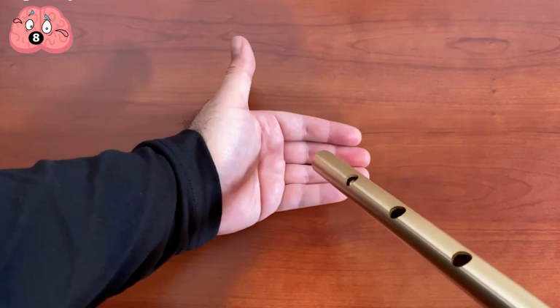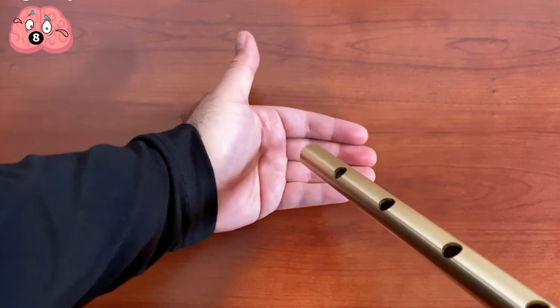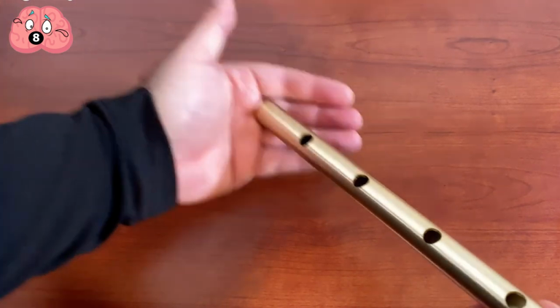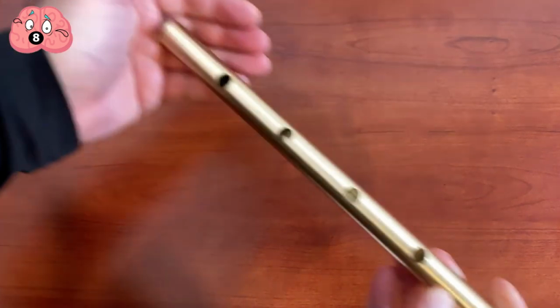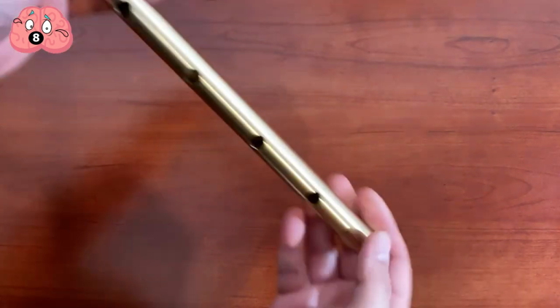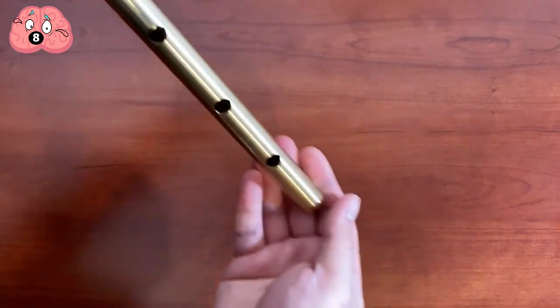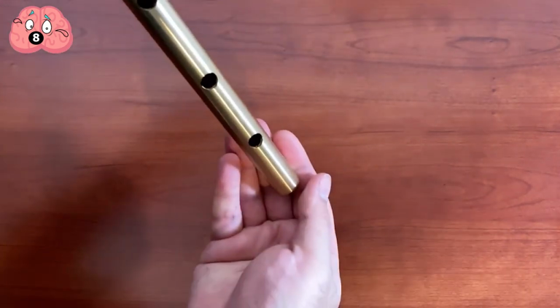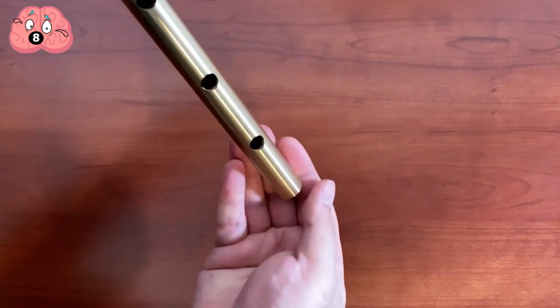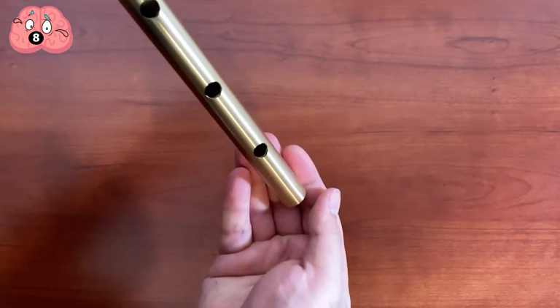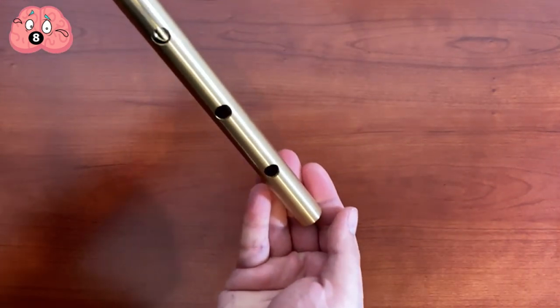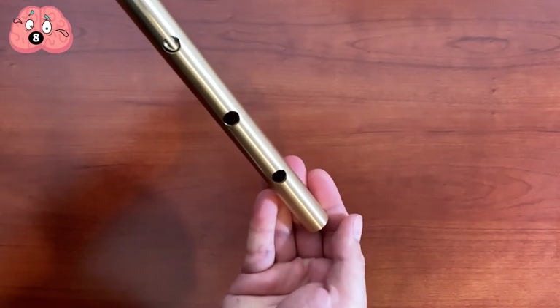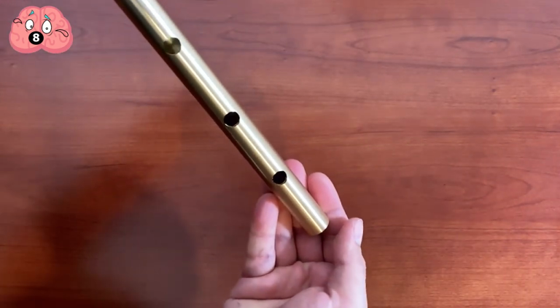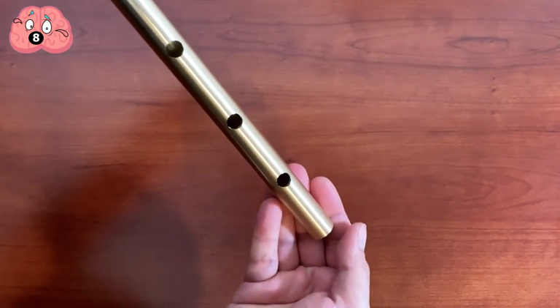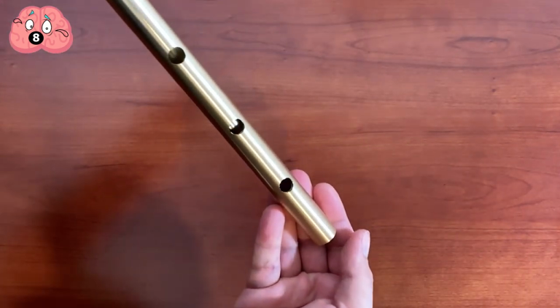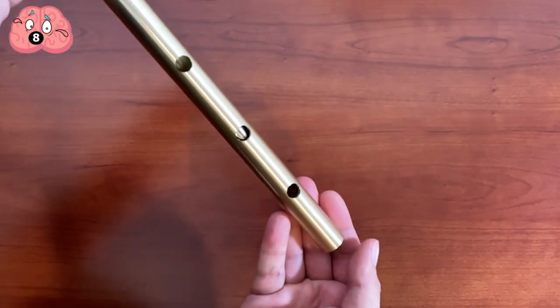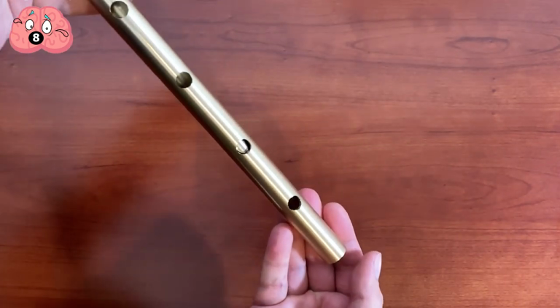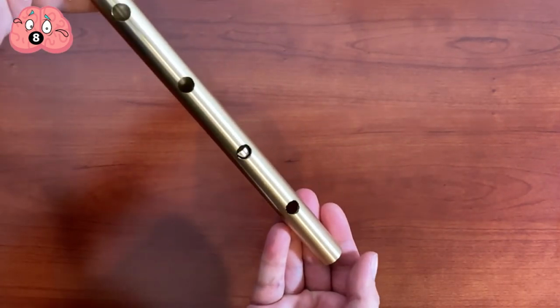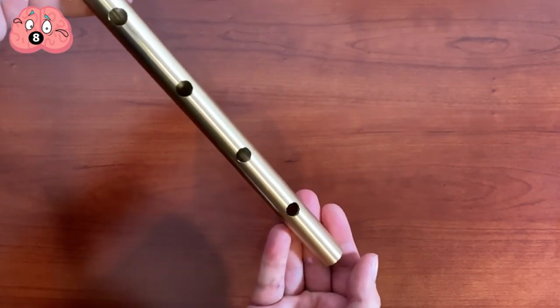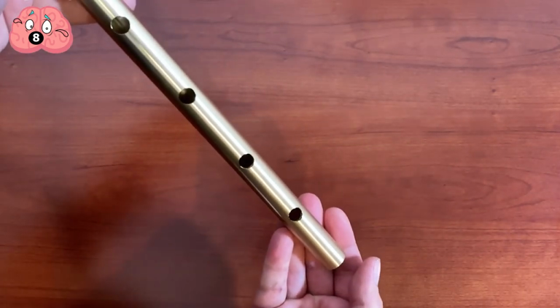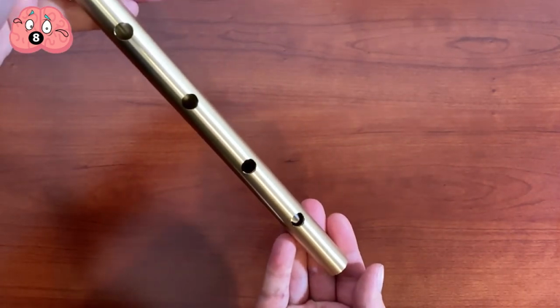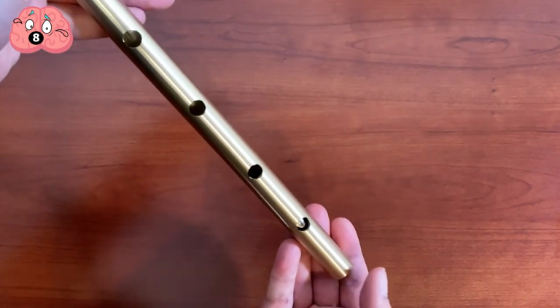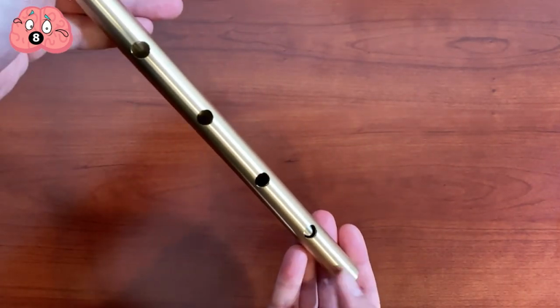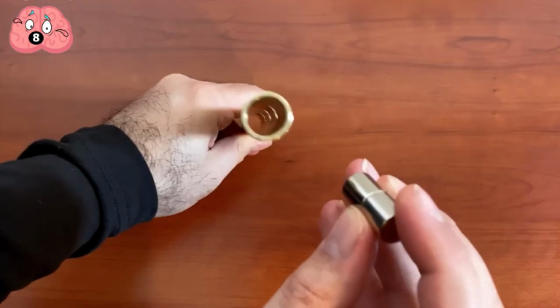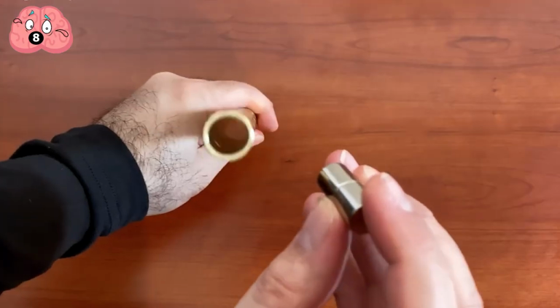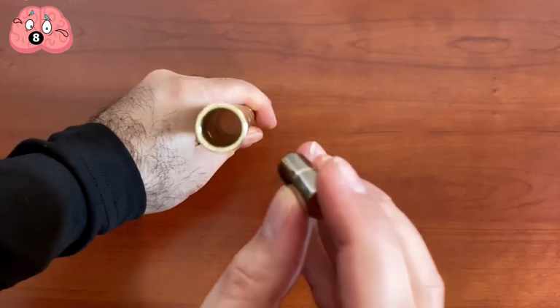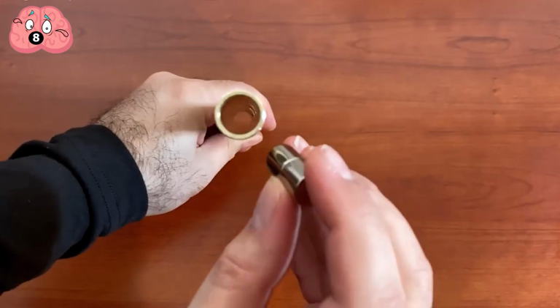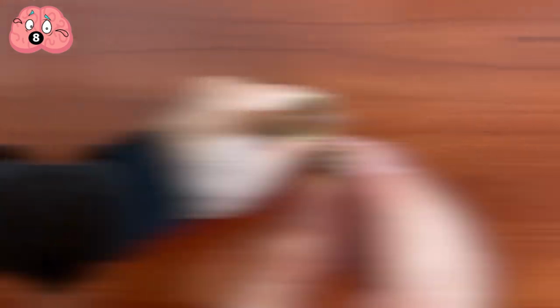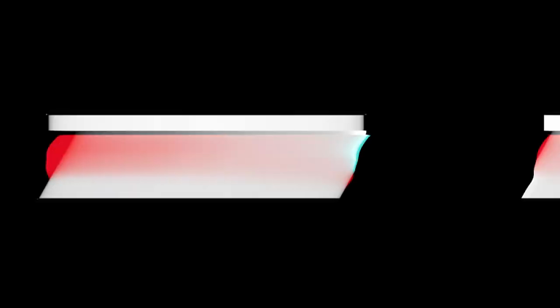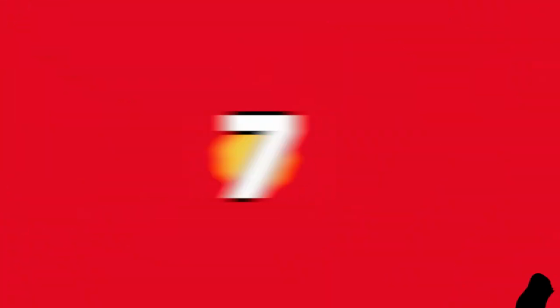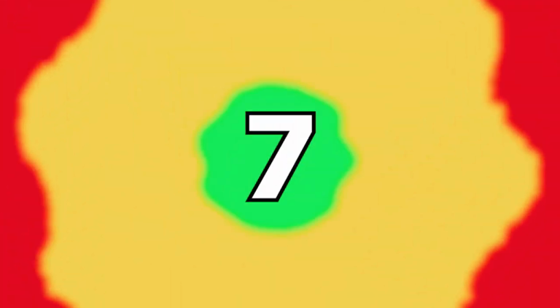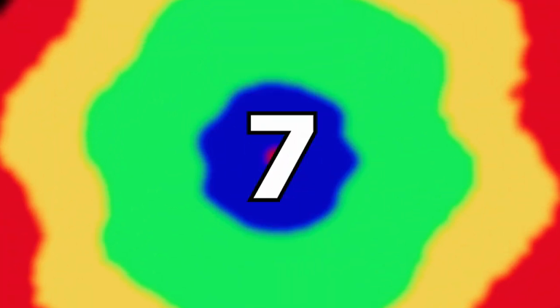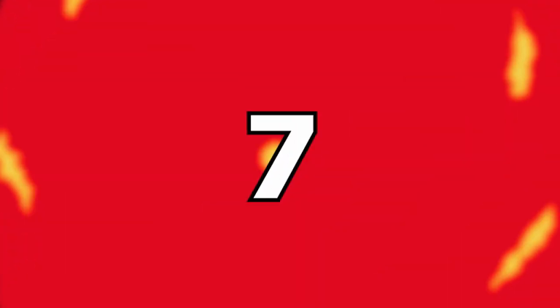Thus creating the effect of it gently descending. The trick is both an easy way to demonstrate the capabilities of magnets and an effective way to explain the basics of magnetism versus gravity.